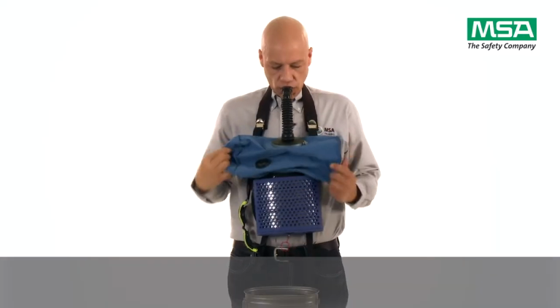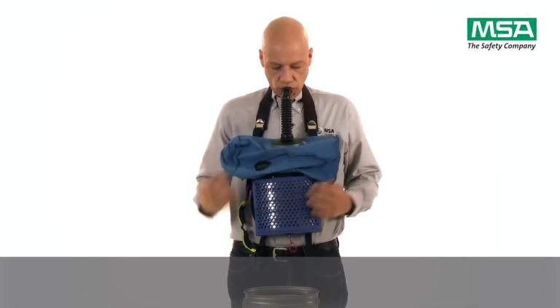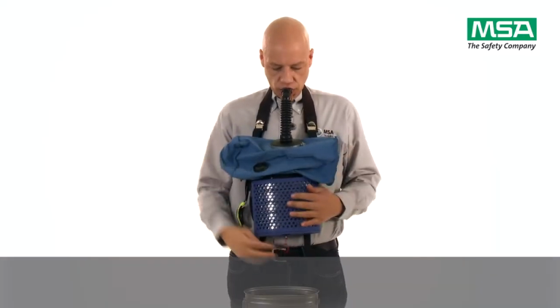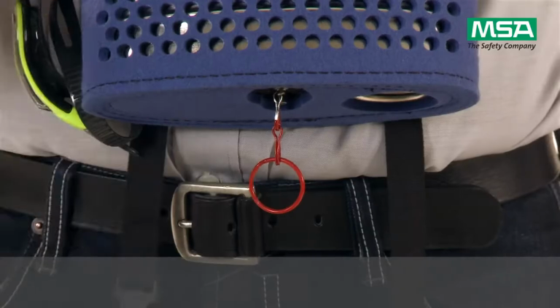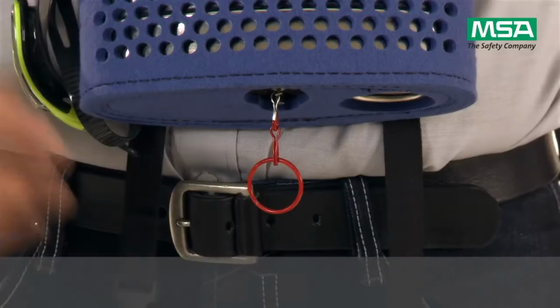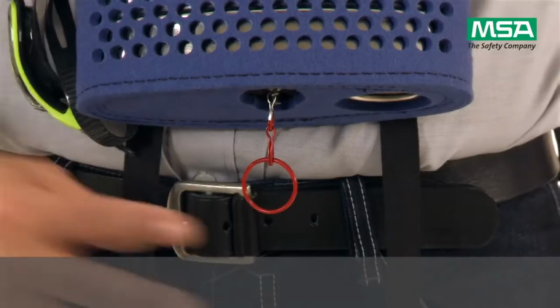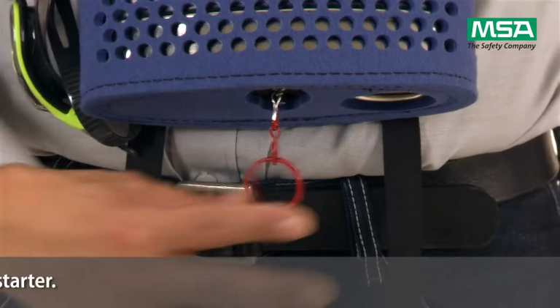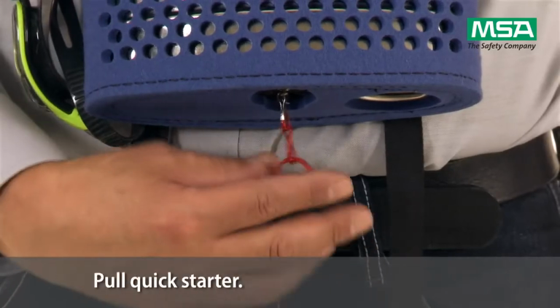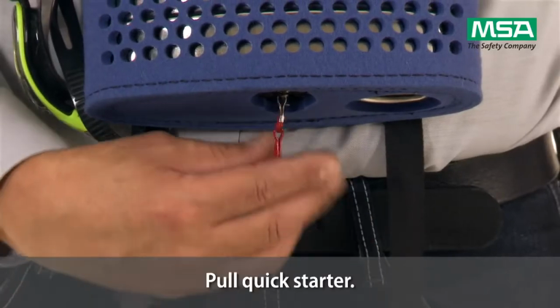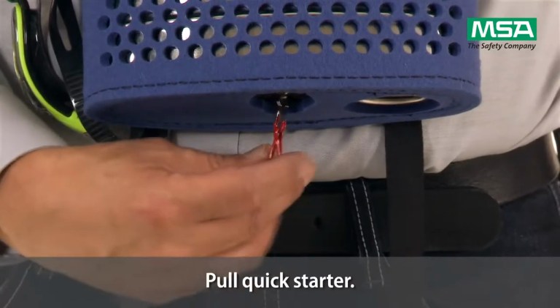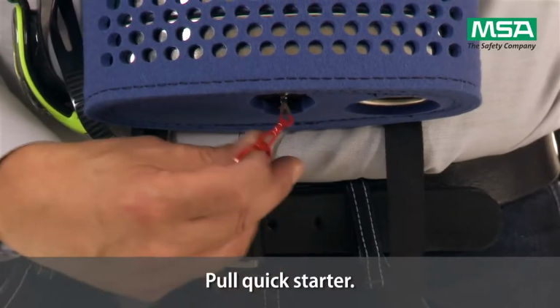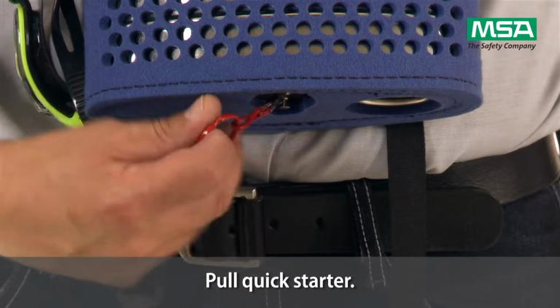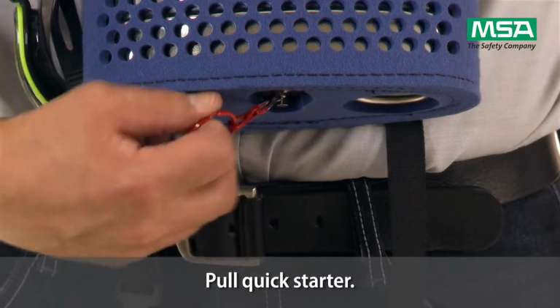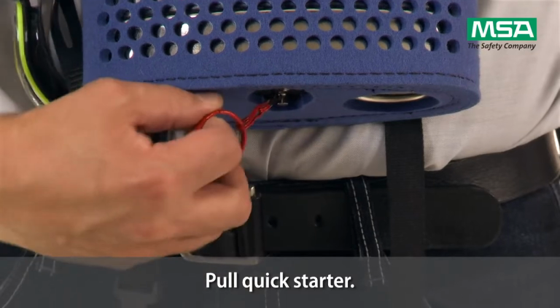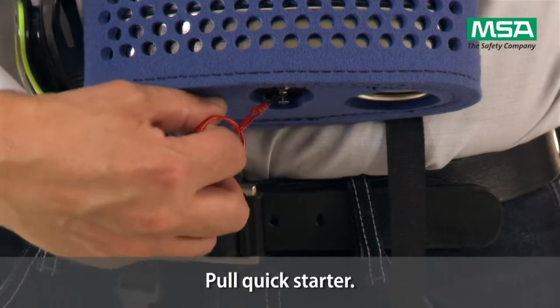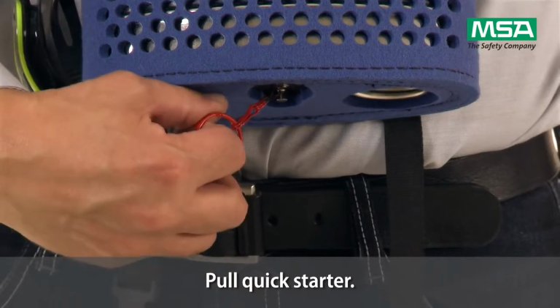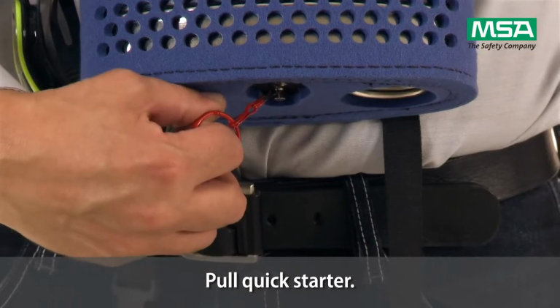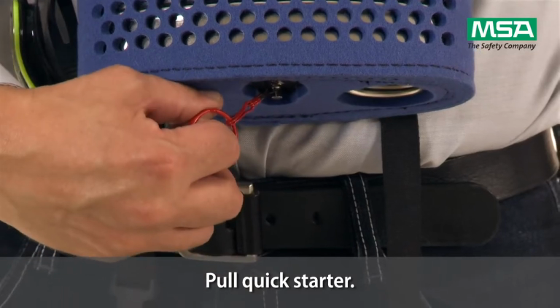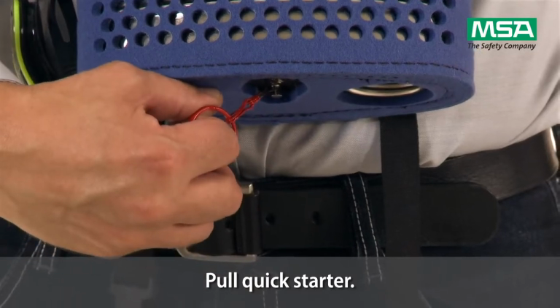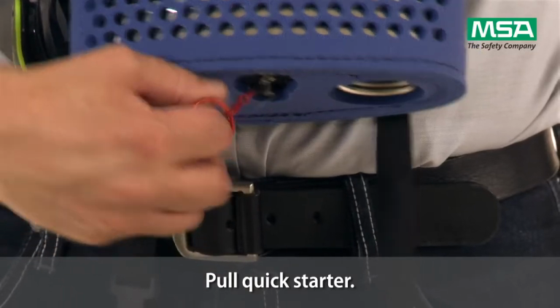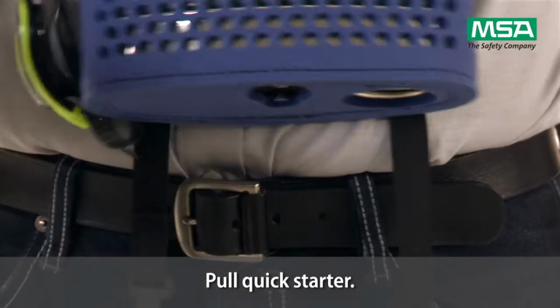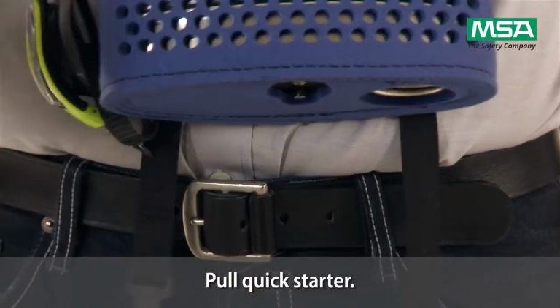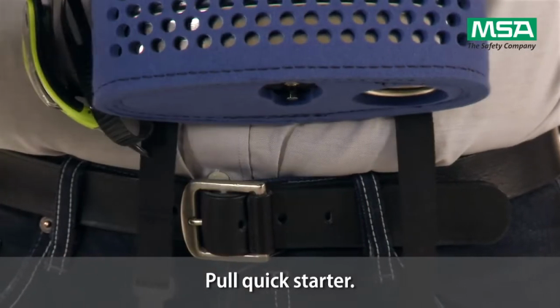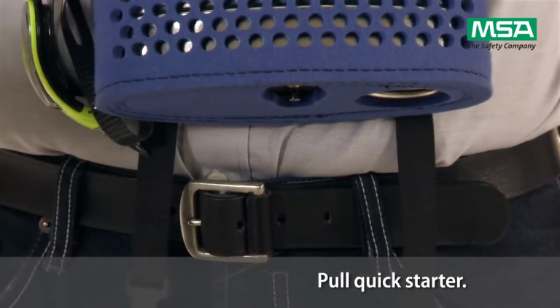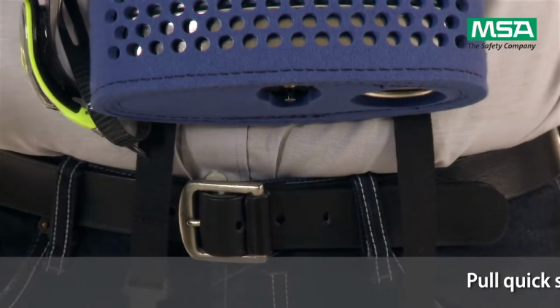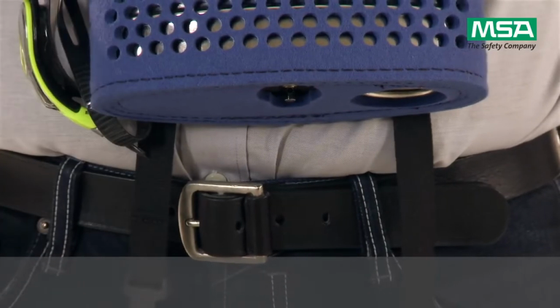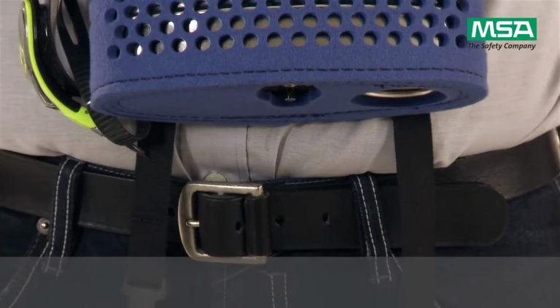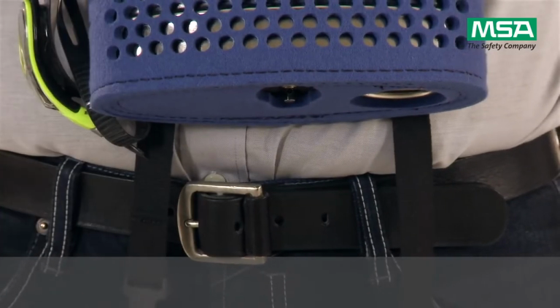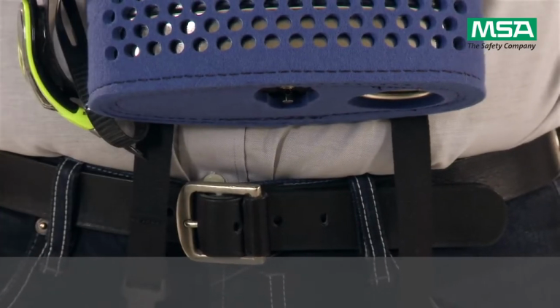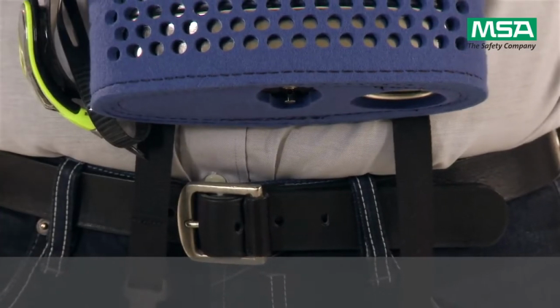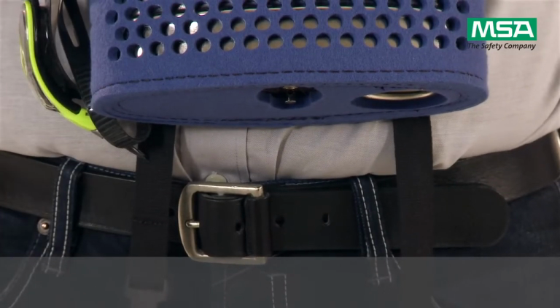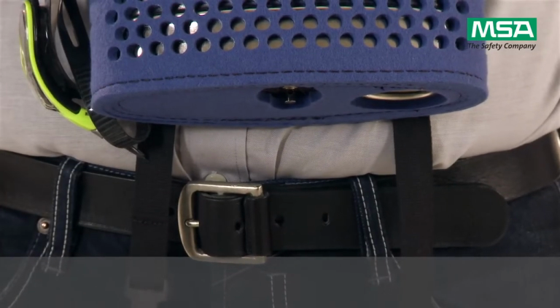Pull the quick starter. The starter will automatically fill the bag with oxygen.